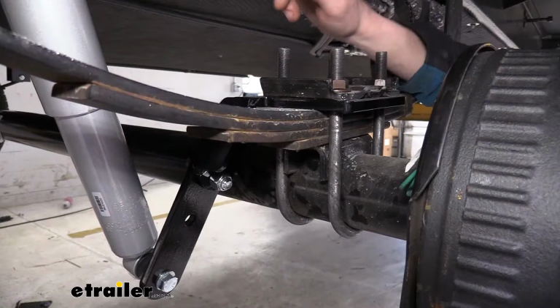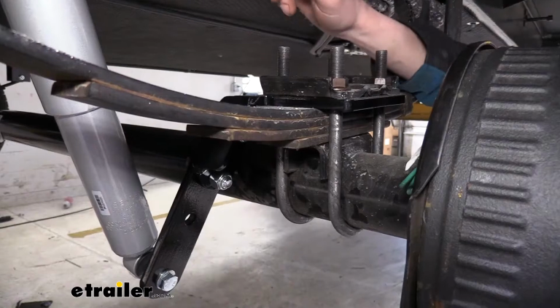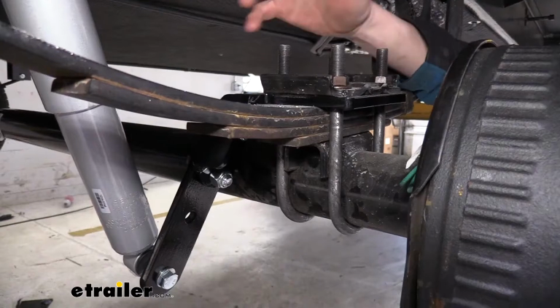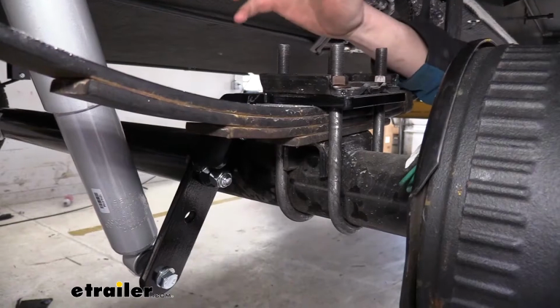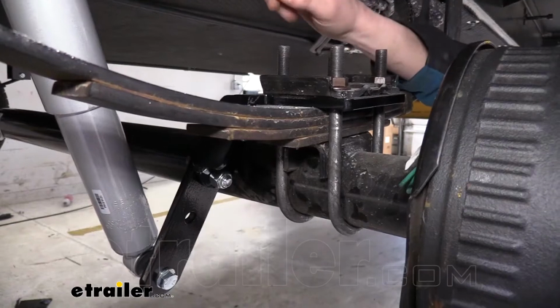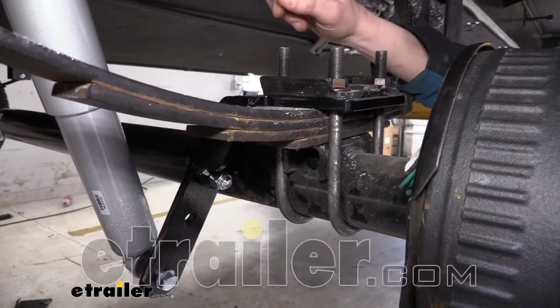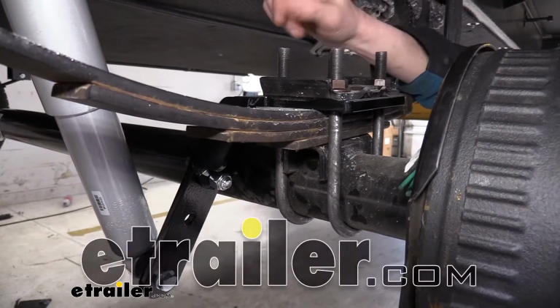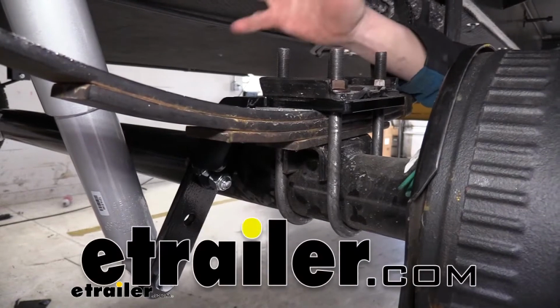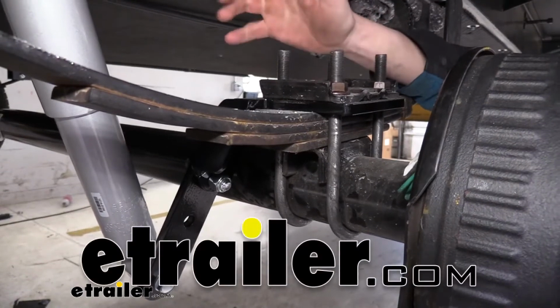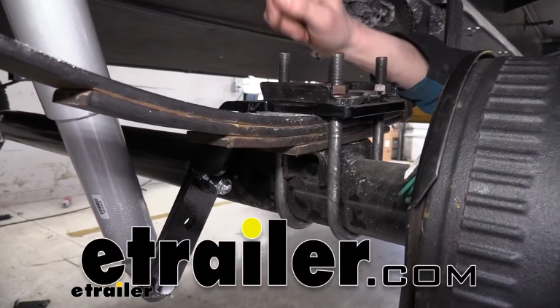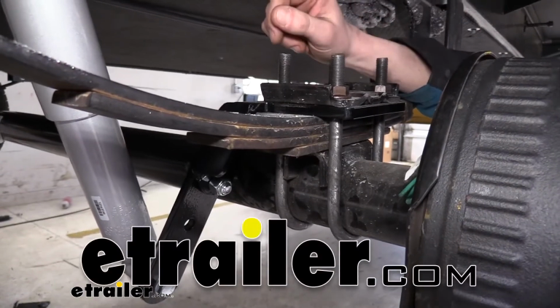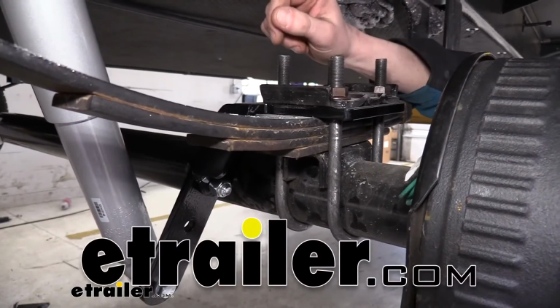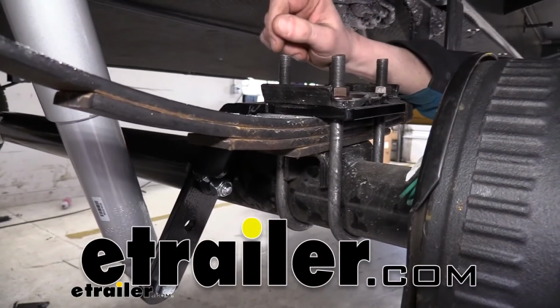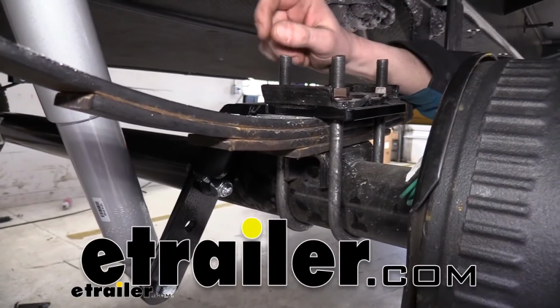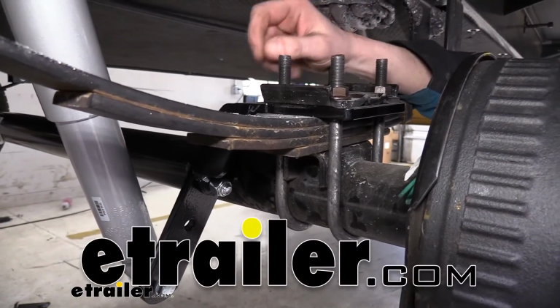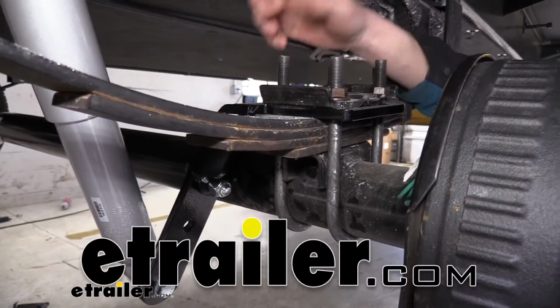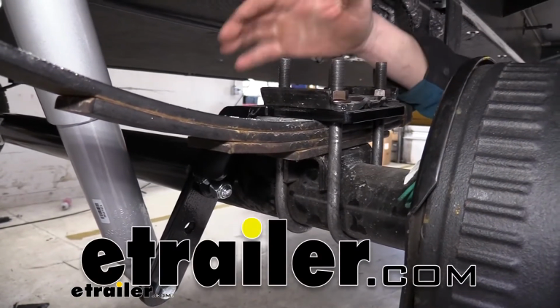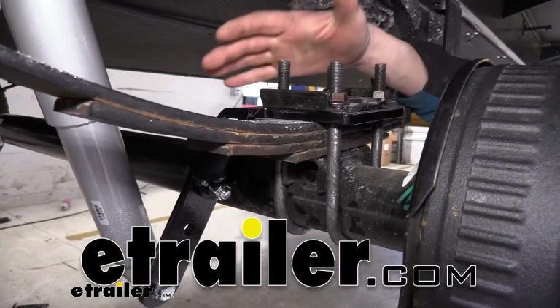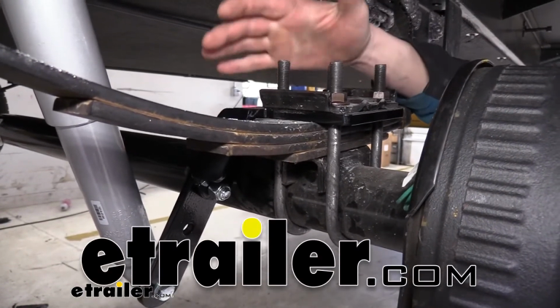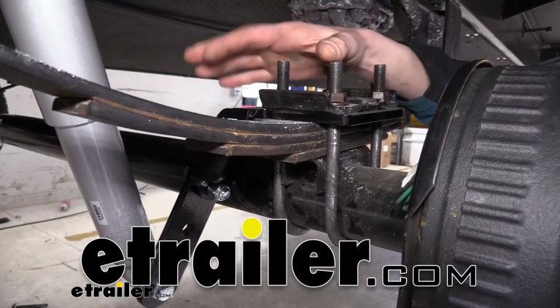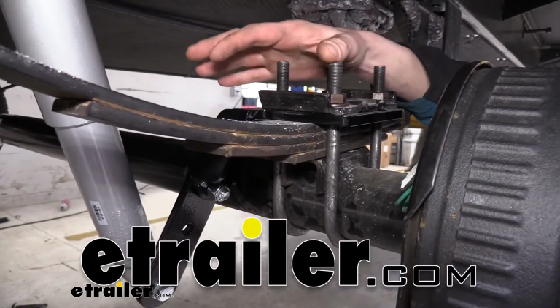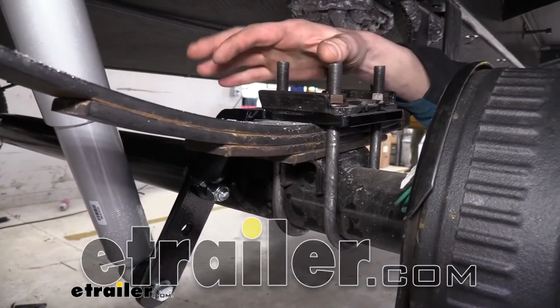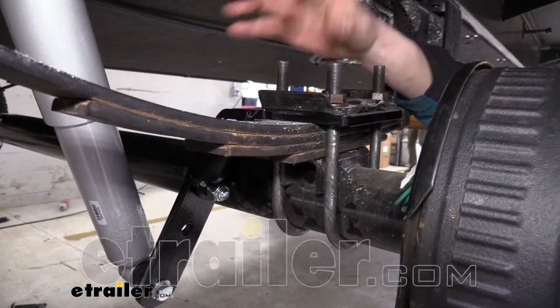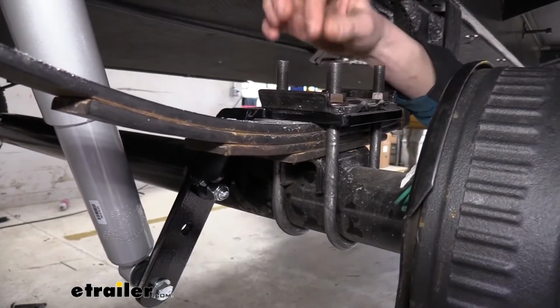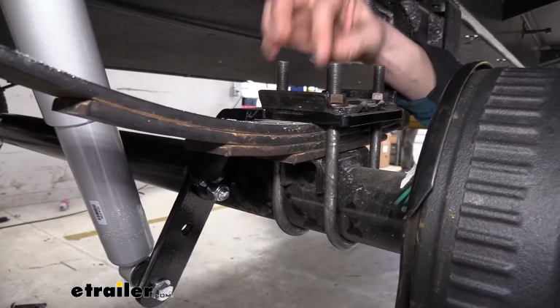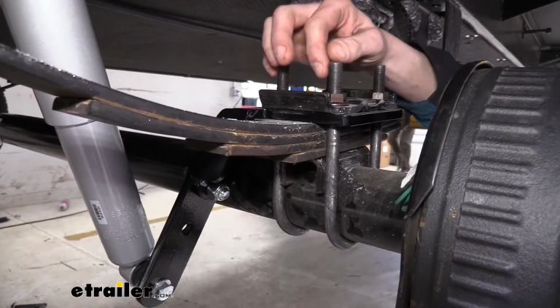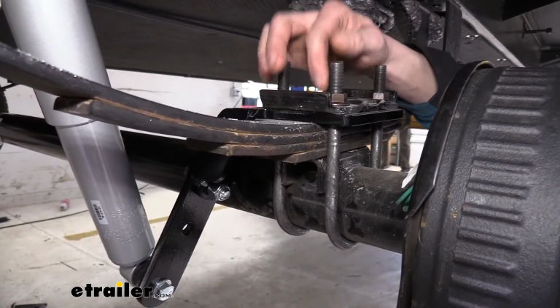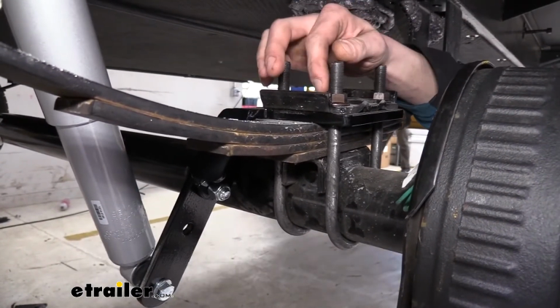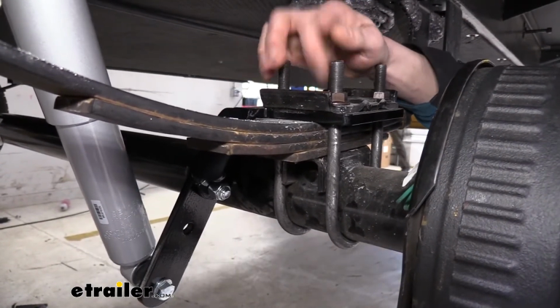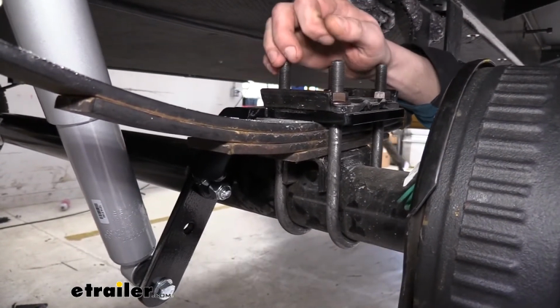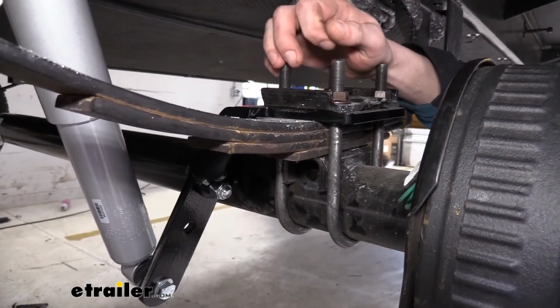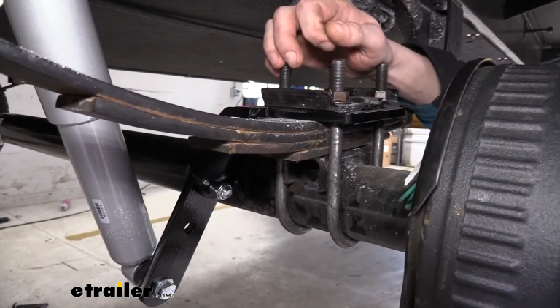Hi there, trailer owners. Today we're going to be taking a look at Redline's line of replacement U-bolts.